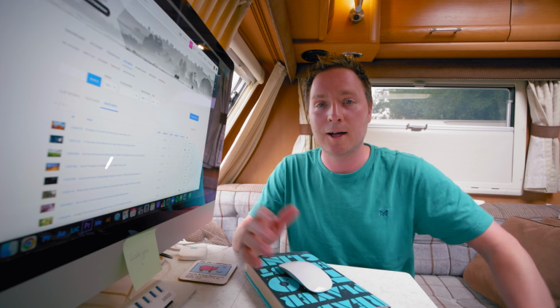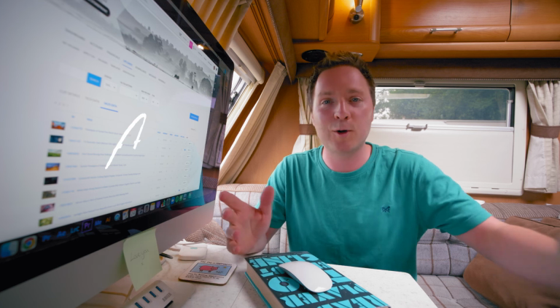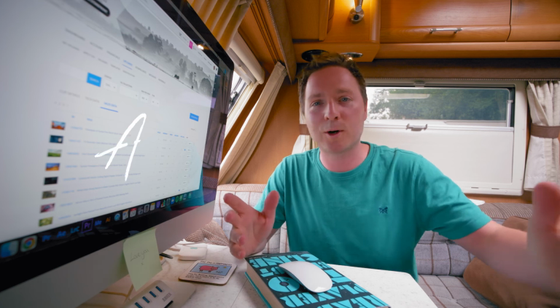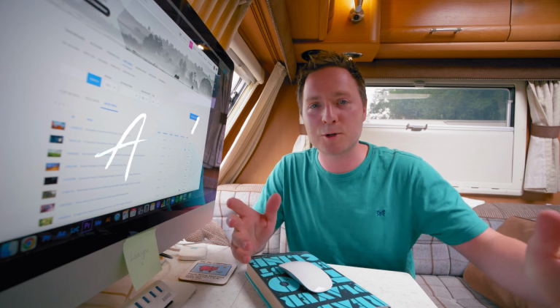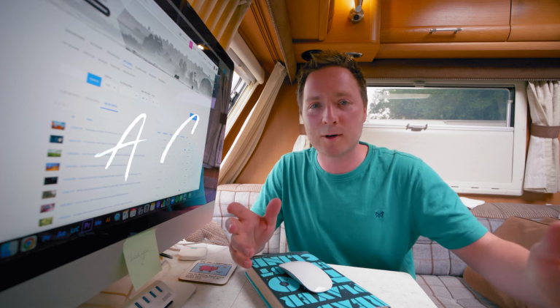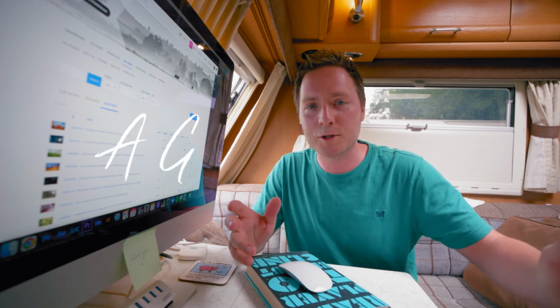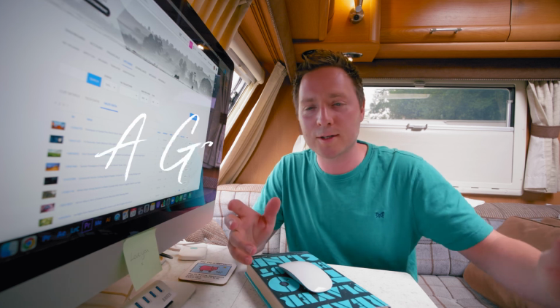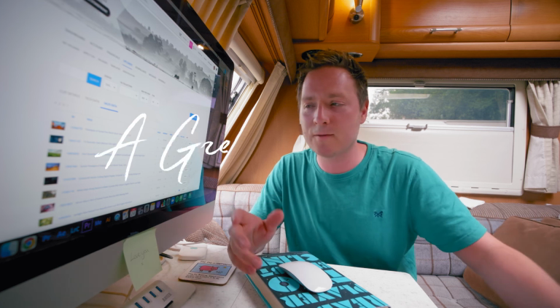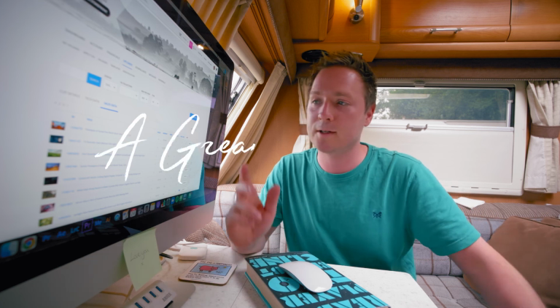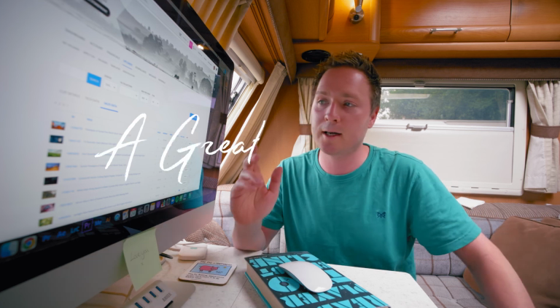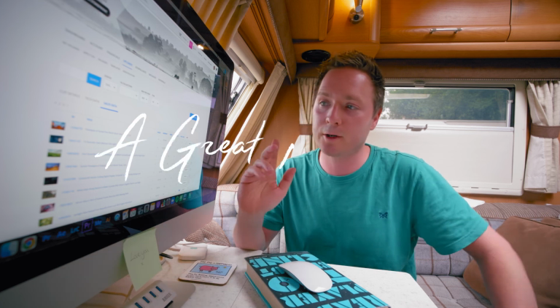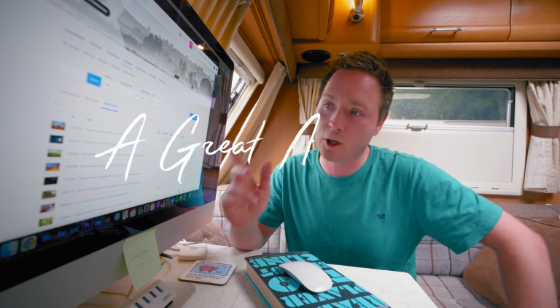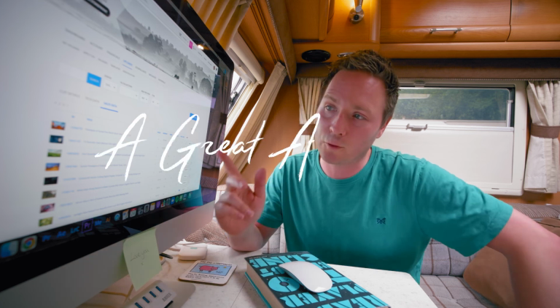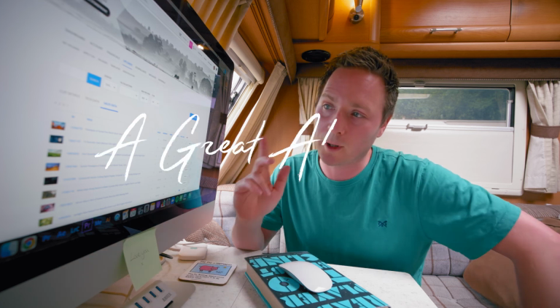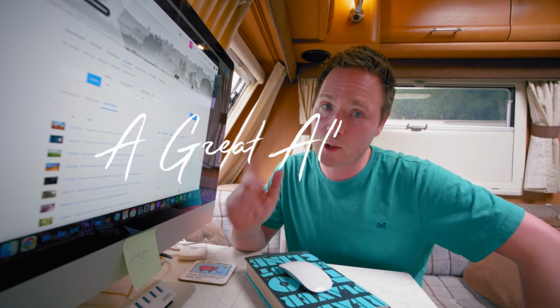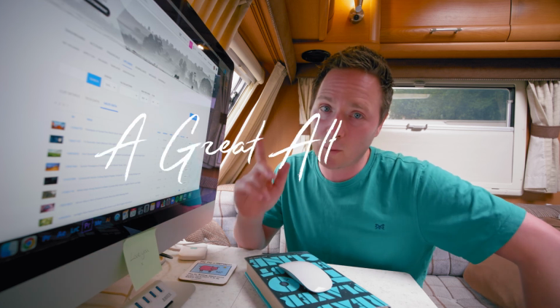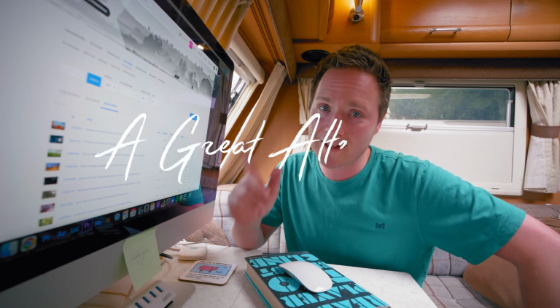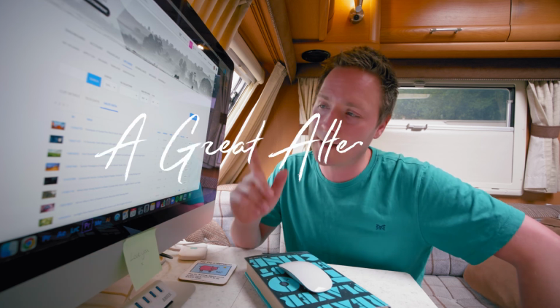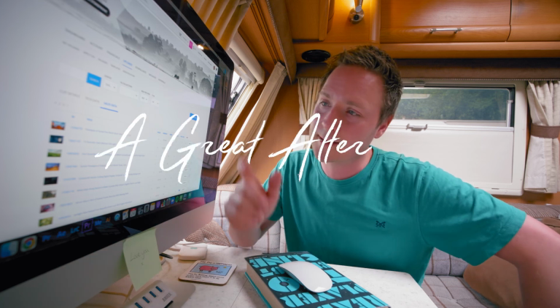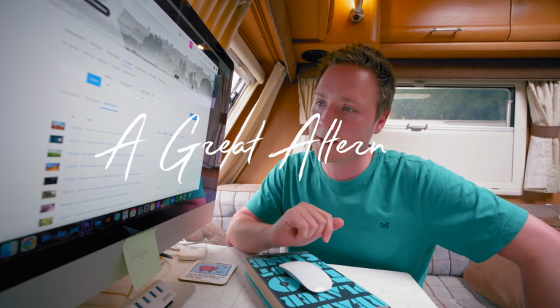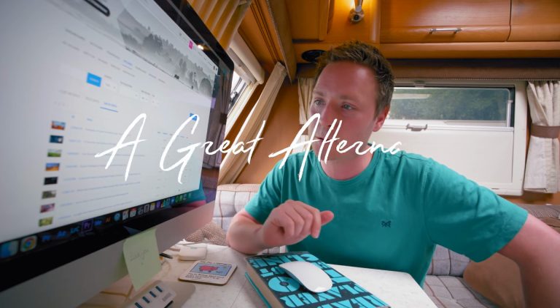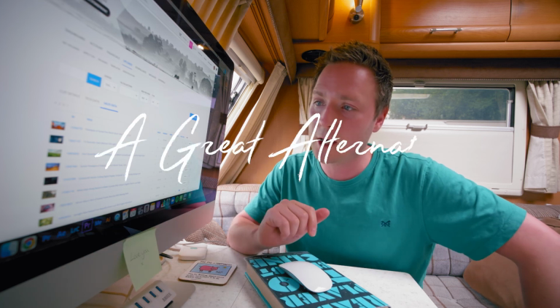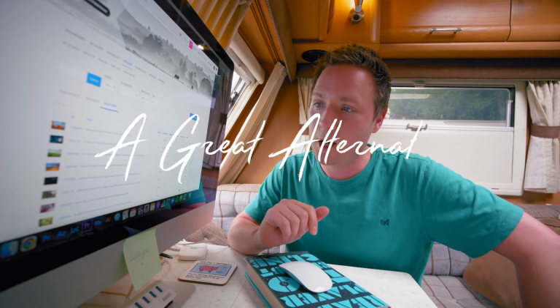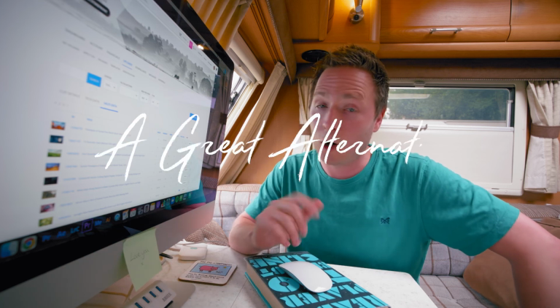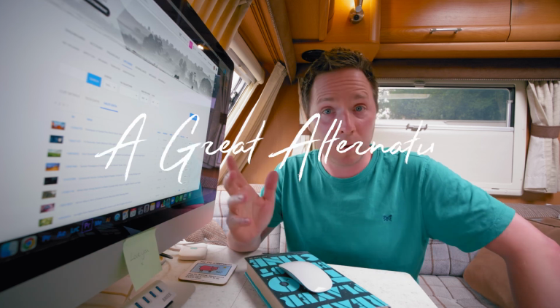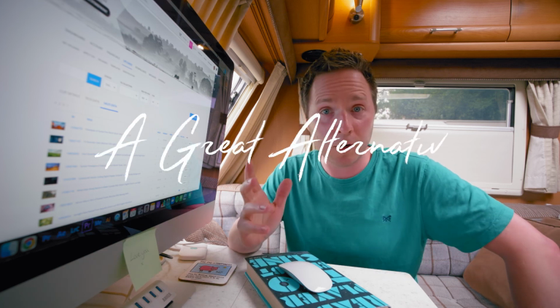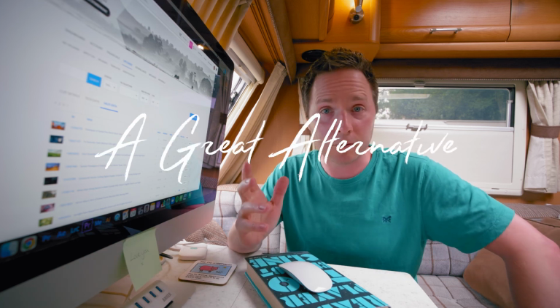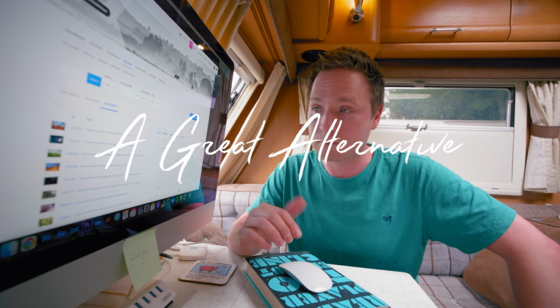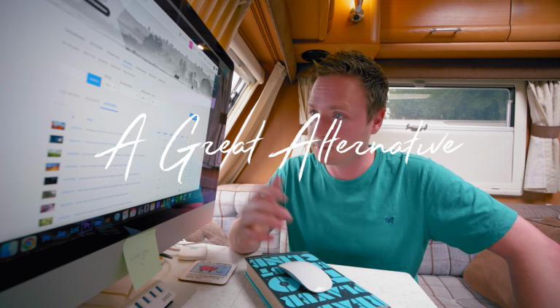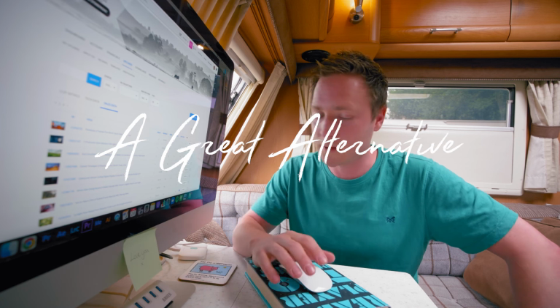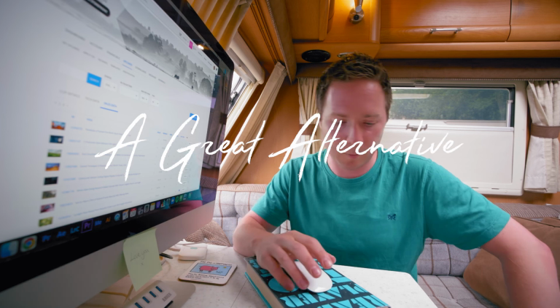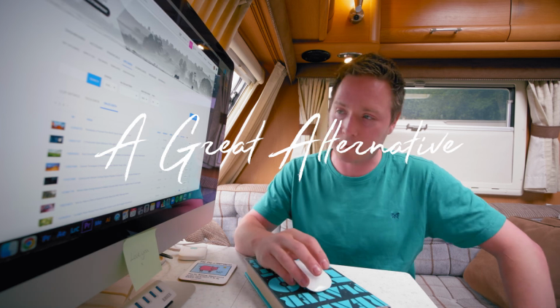Hello, welcome to A Great Alternative. Today I'm going to go through my top 10 sales on Pond5. Let's get on with it.